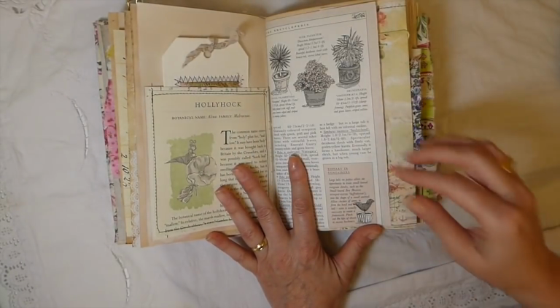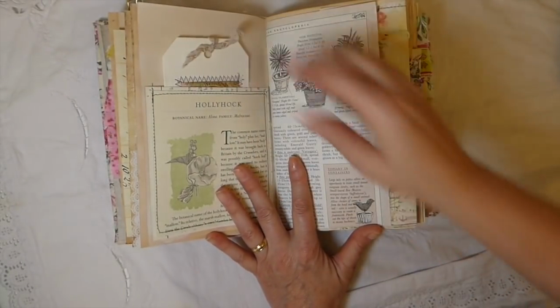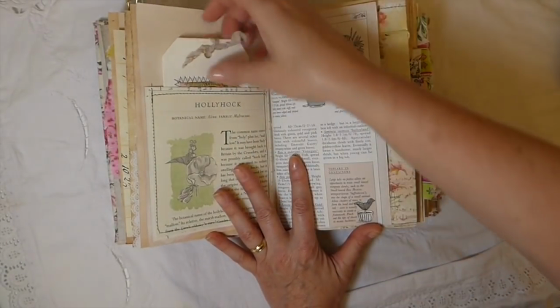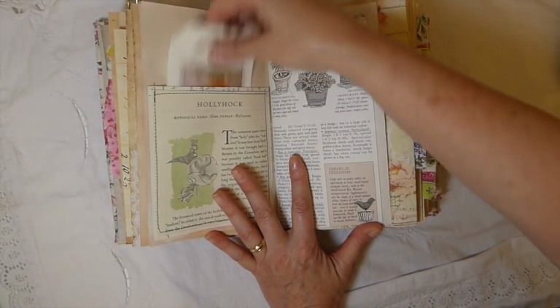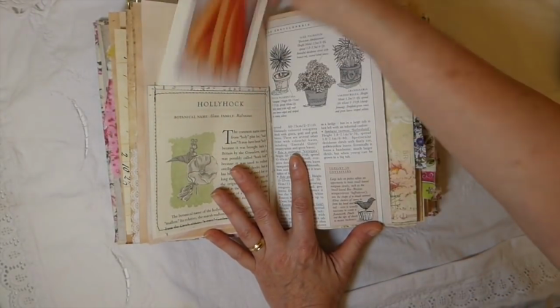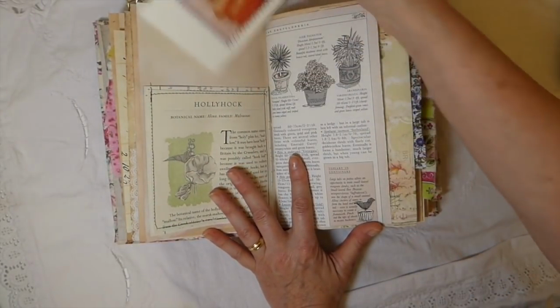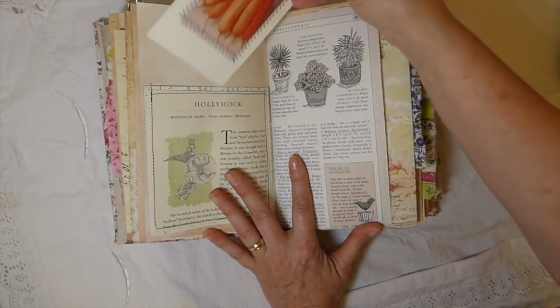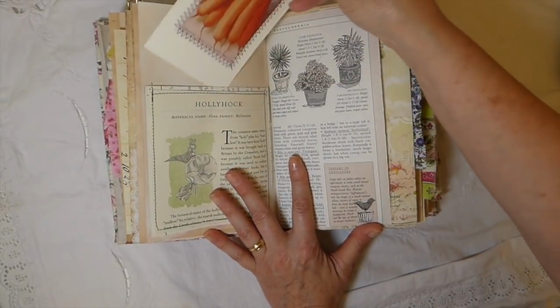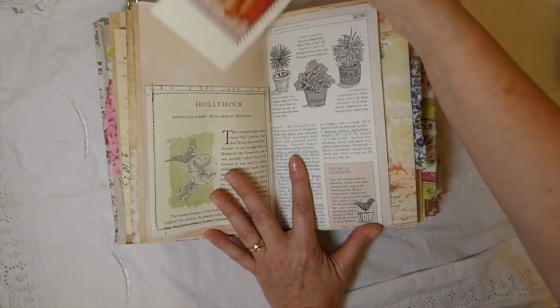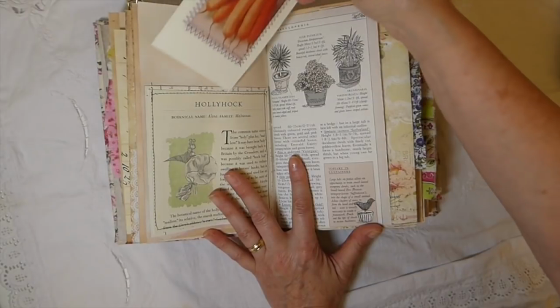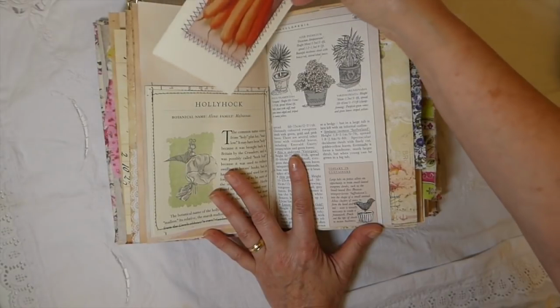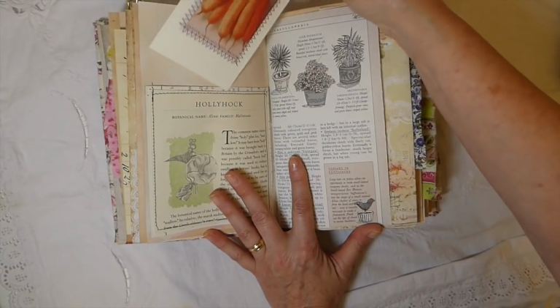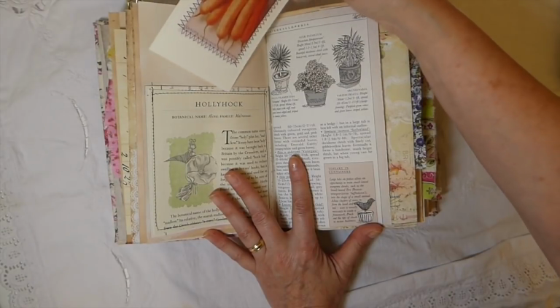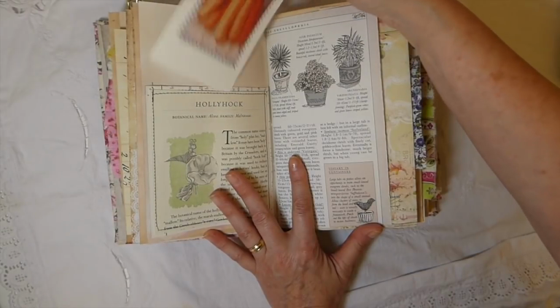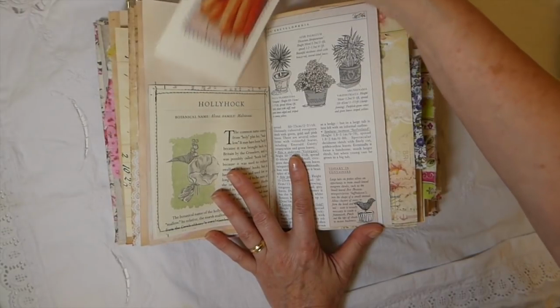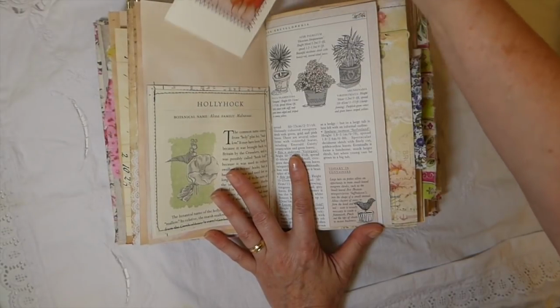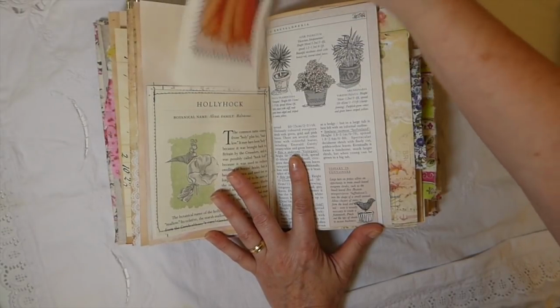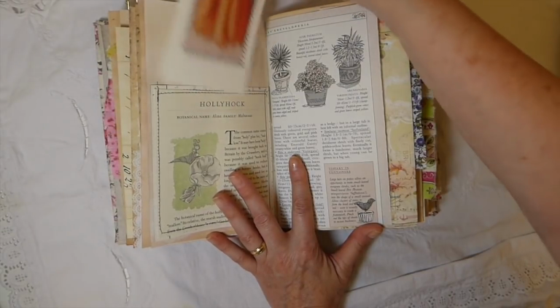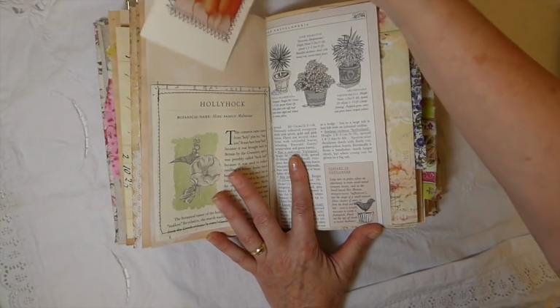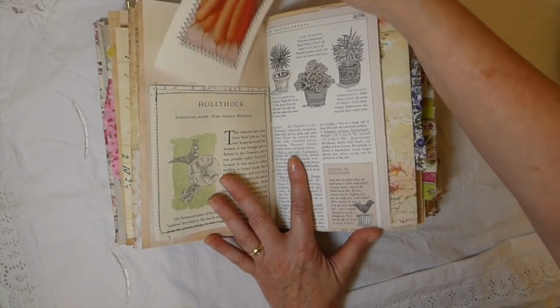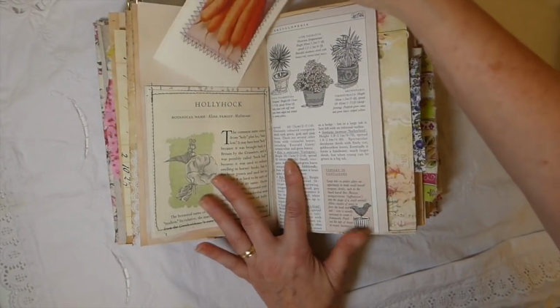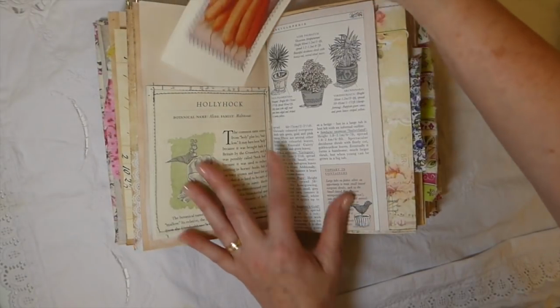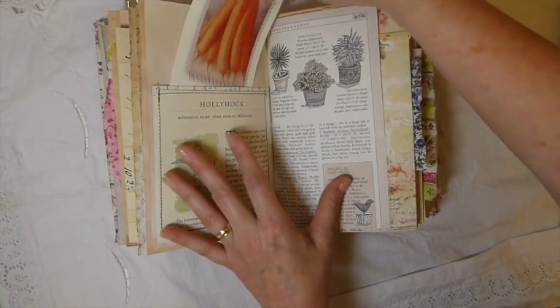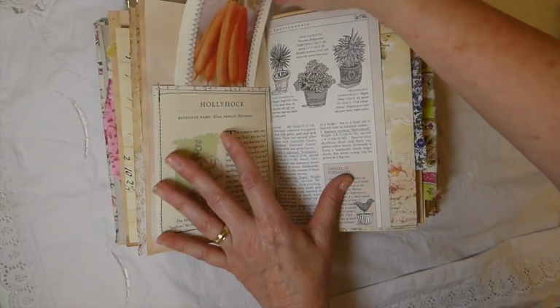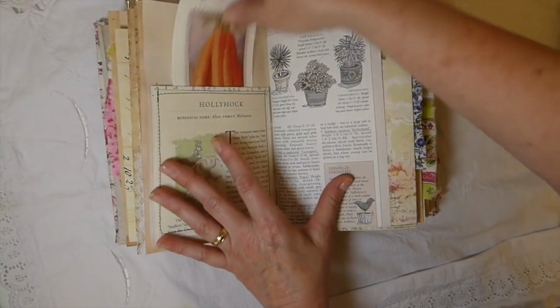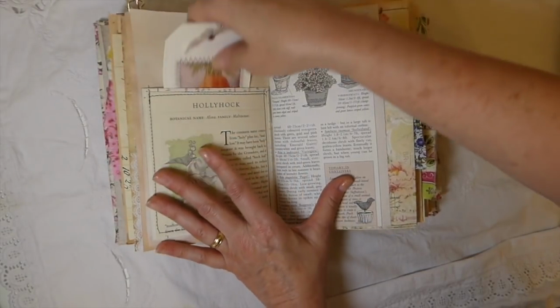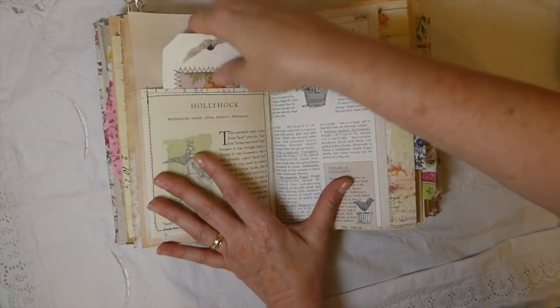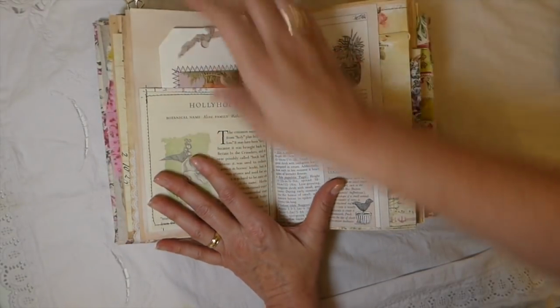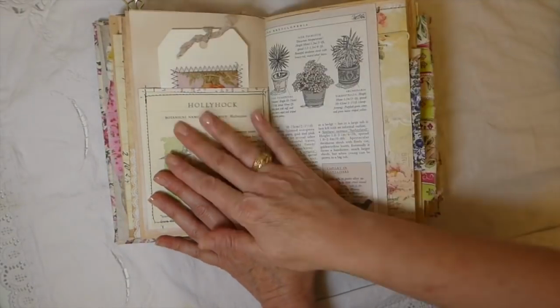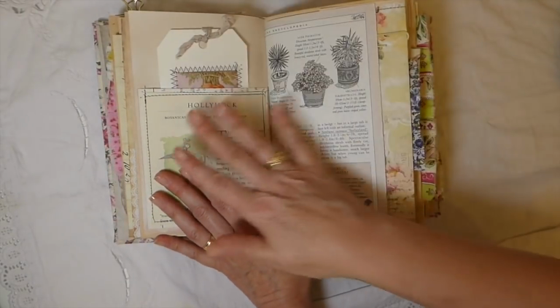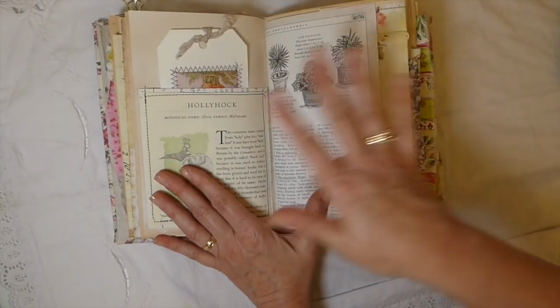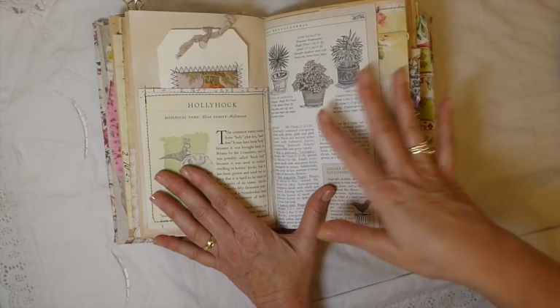This is a double pocket here. I want to explain these pockets because they've all been set up the same way.